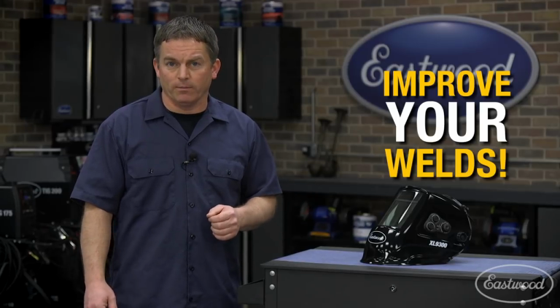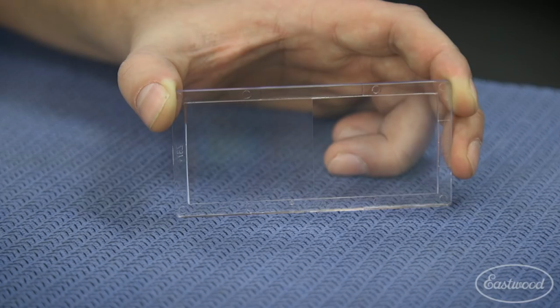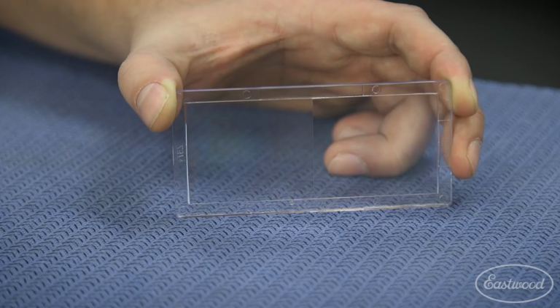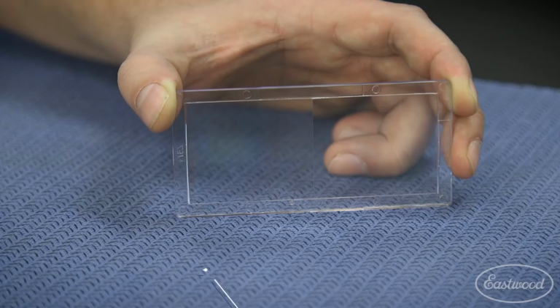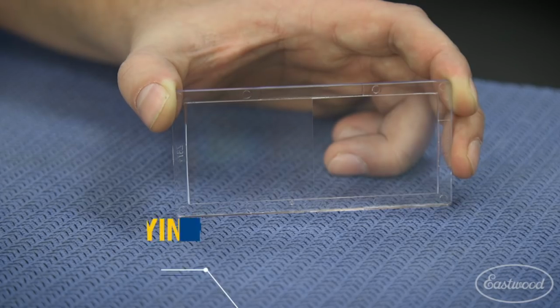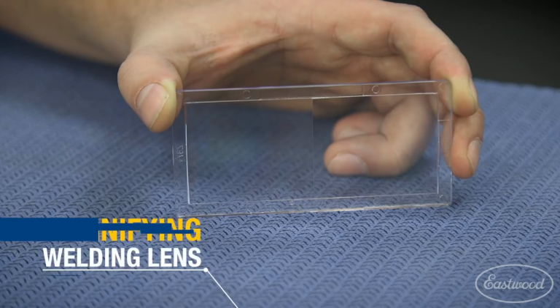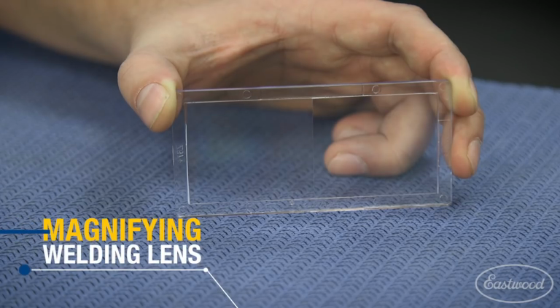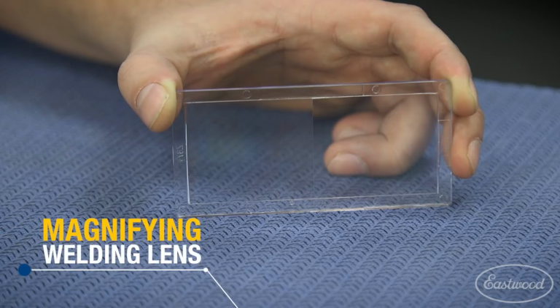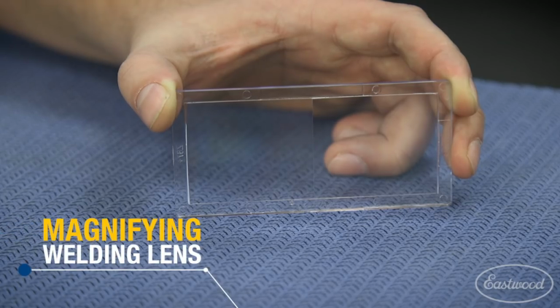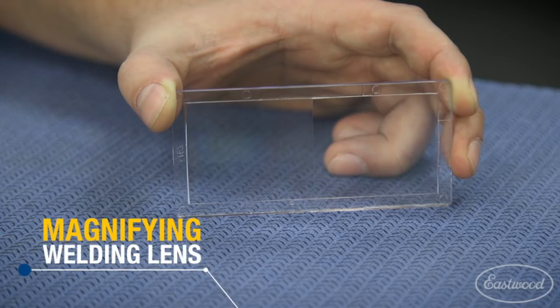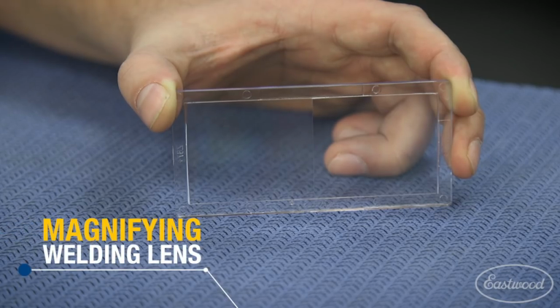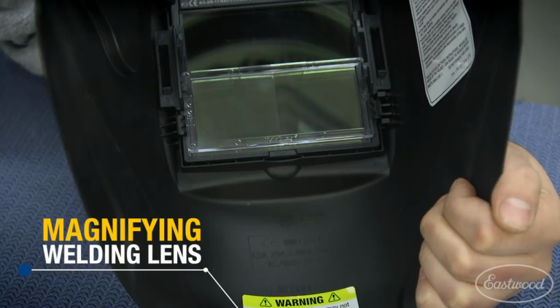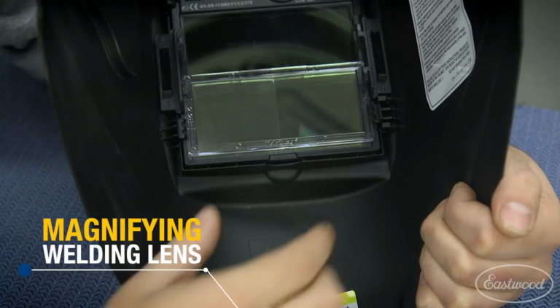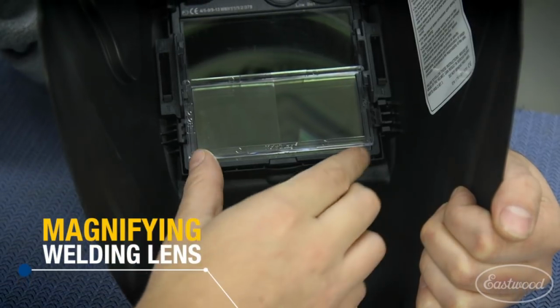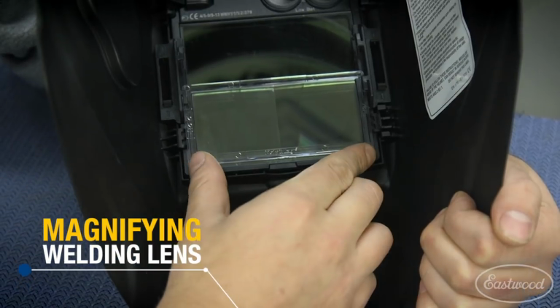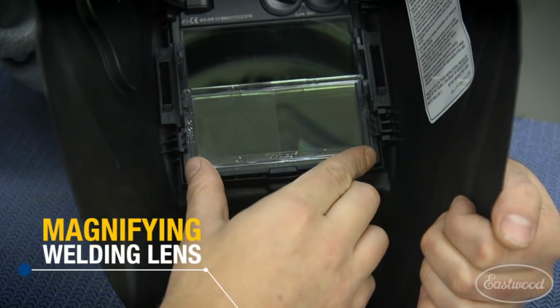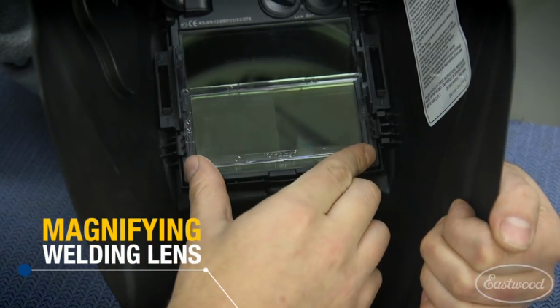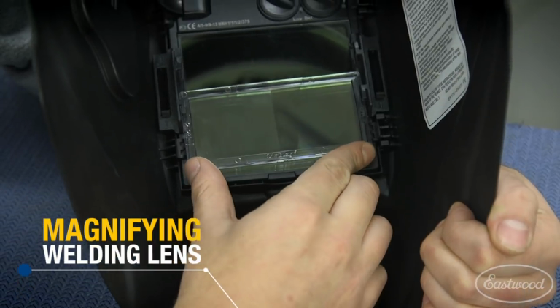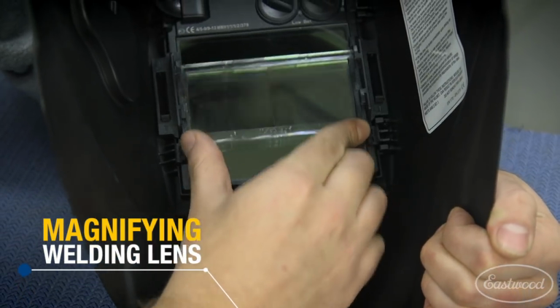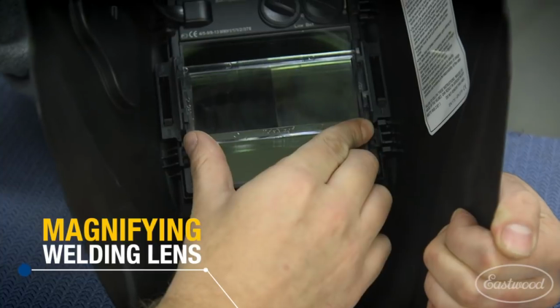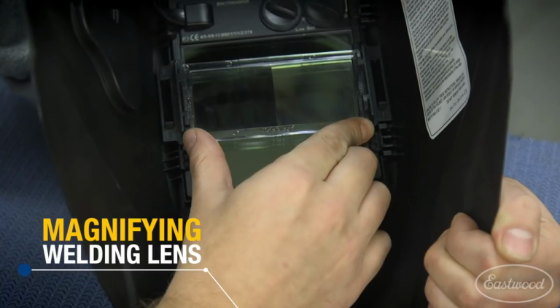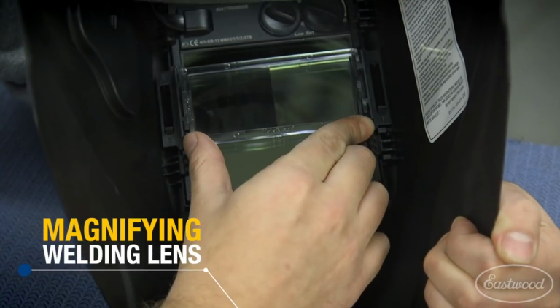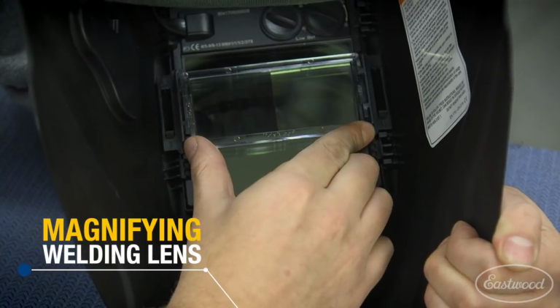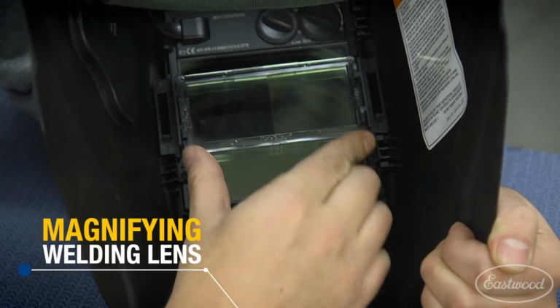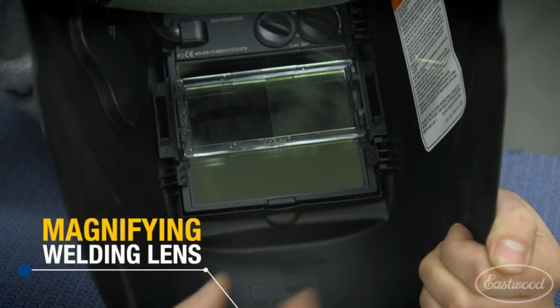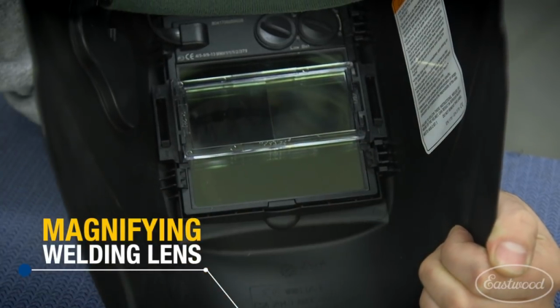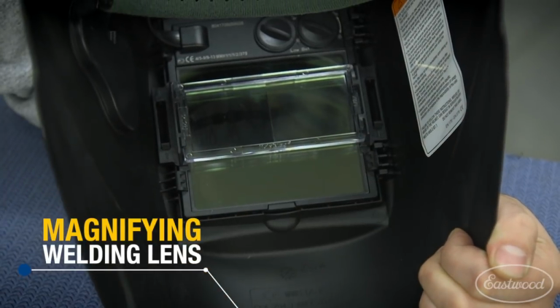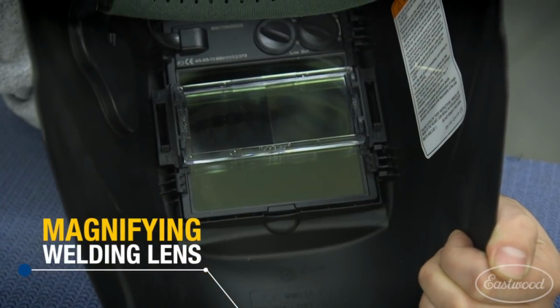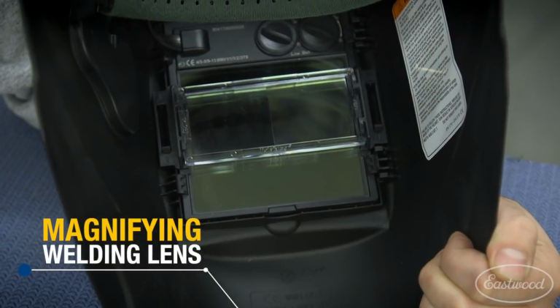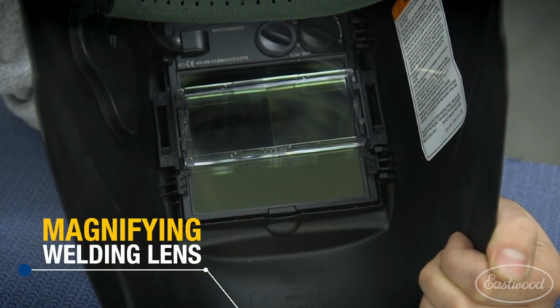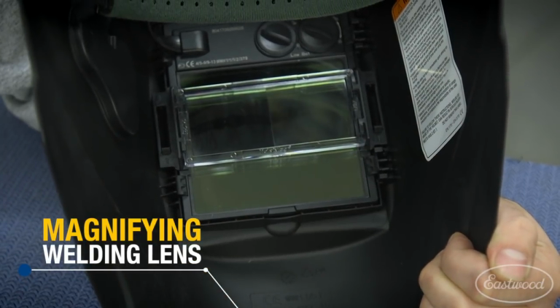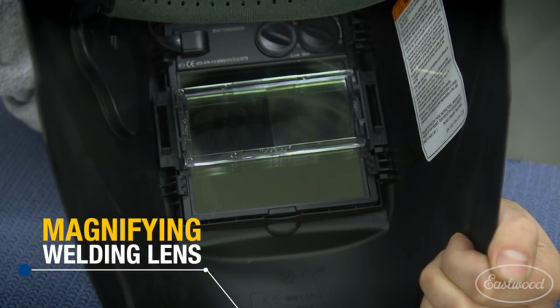A magnifying glass can be attached to the helmet, which is also helpful if you don't have the best eyes and will definitely improve your welding.